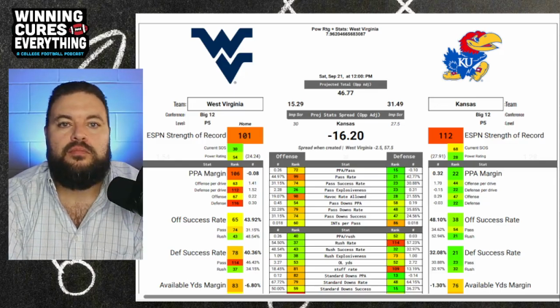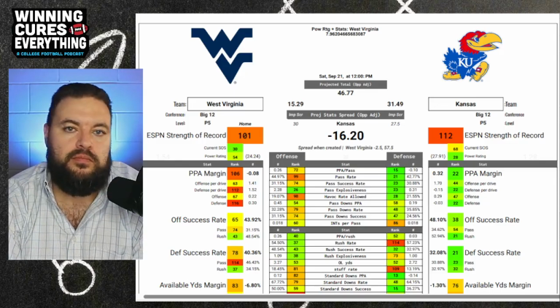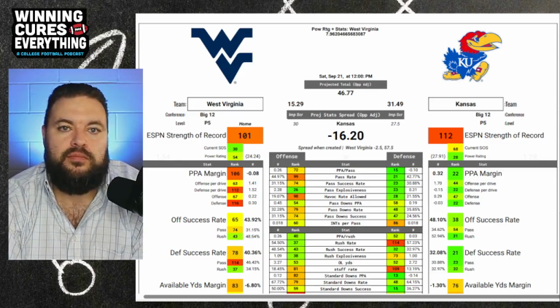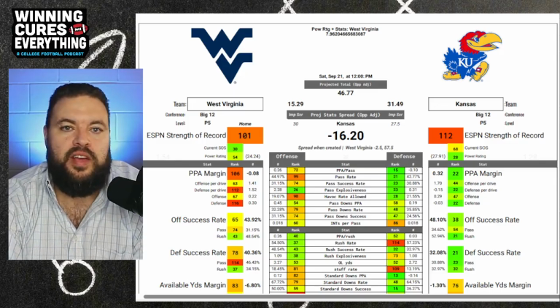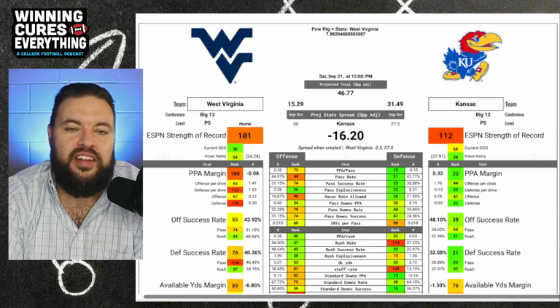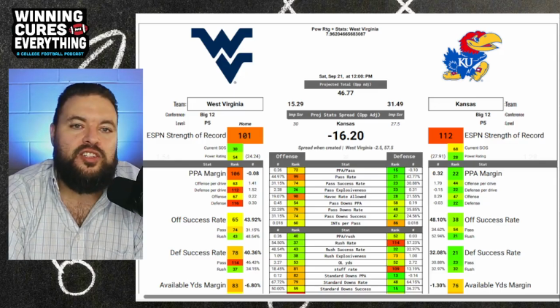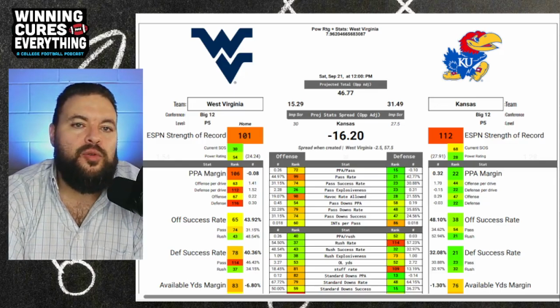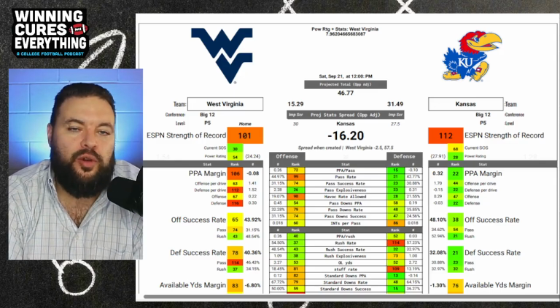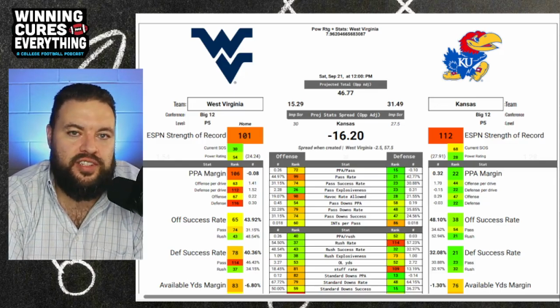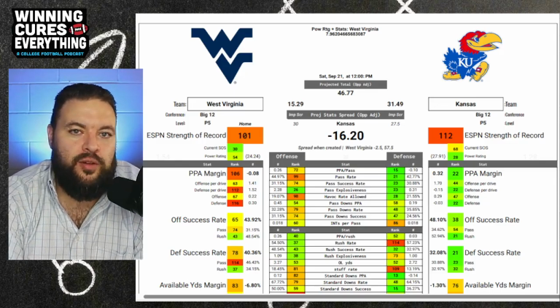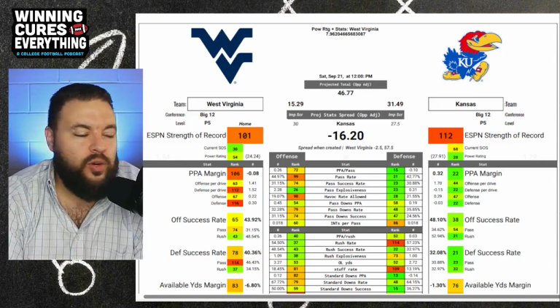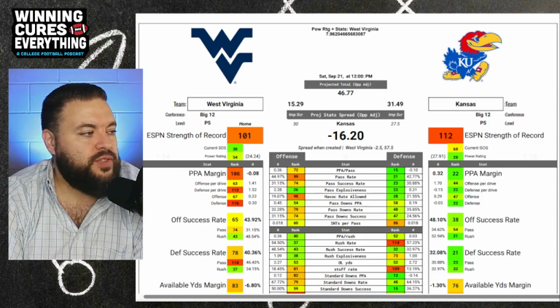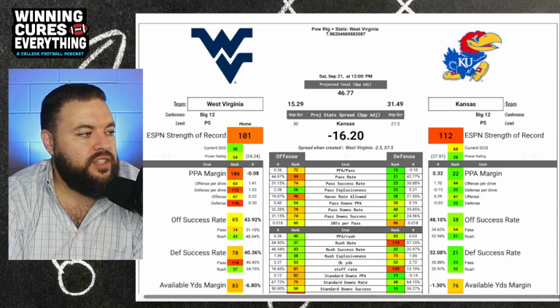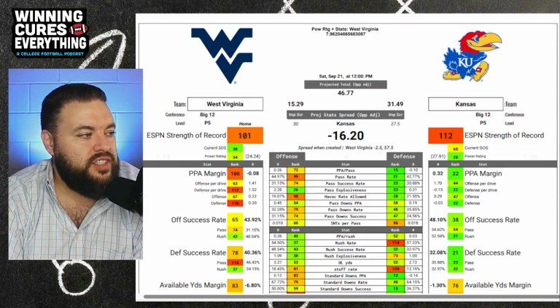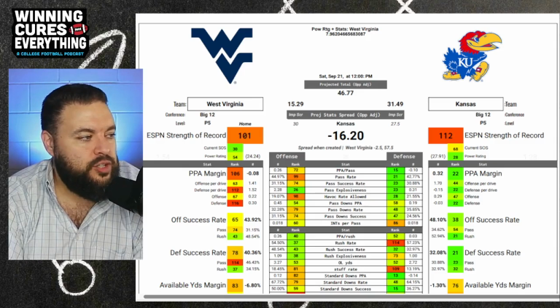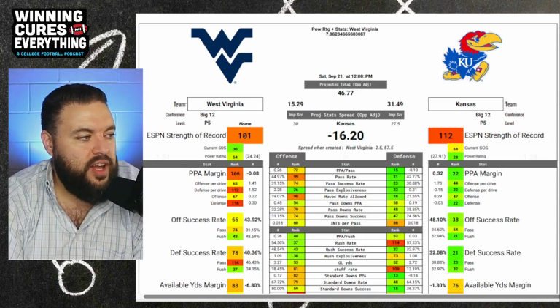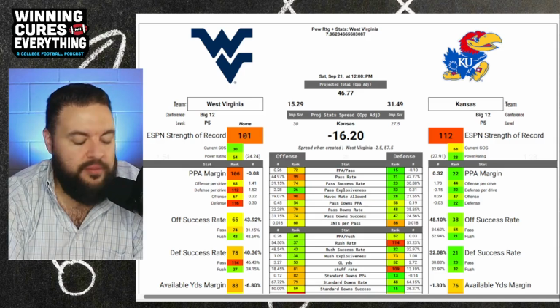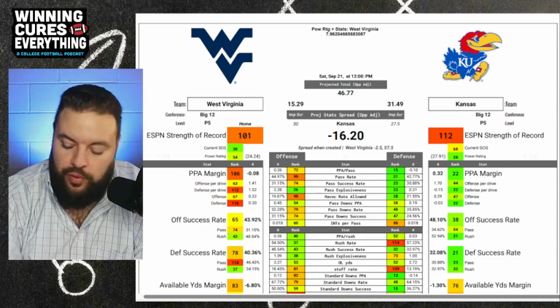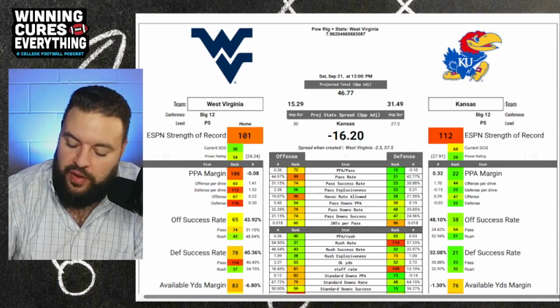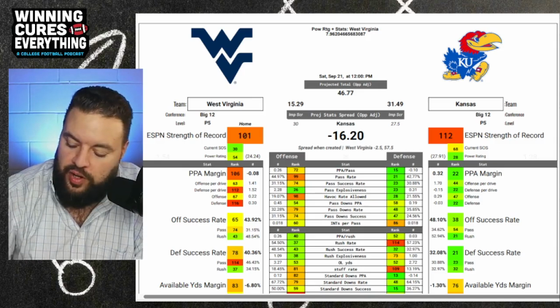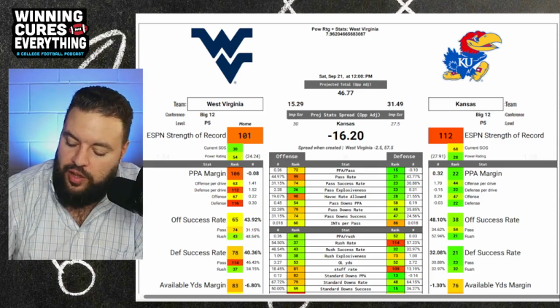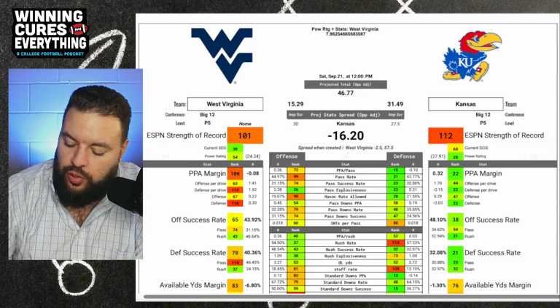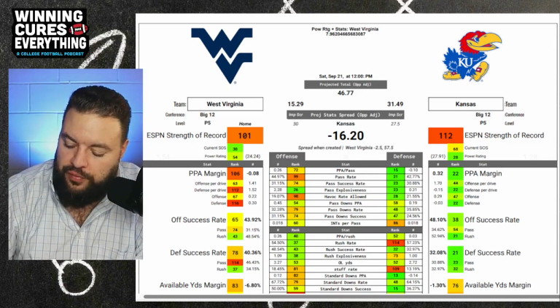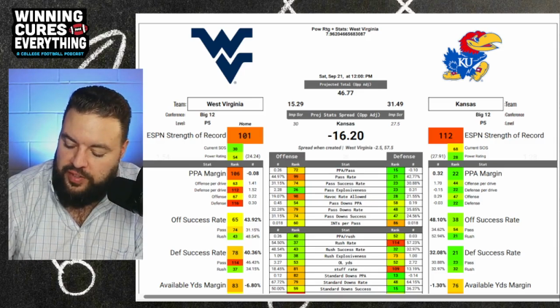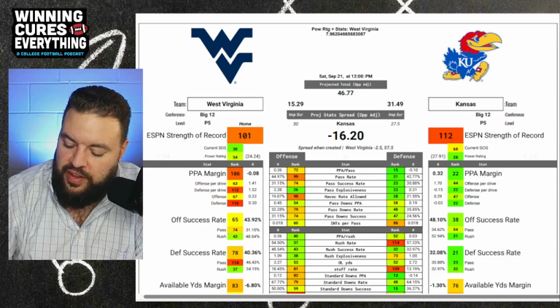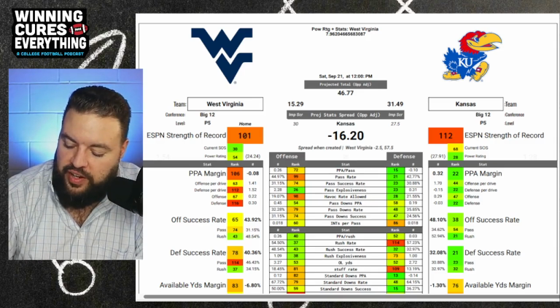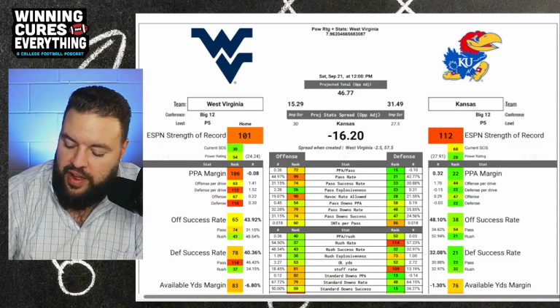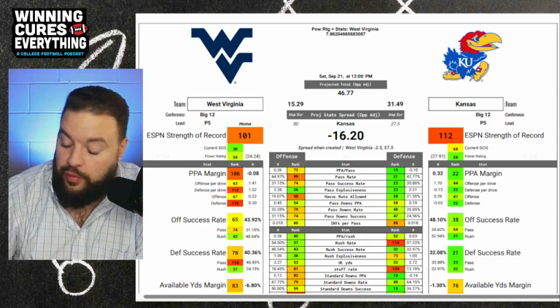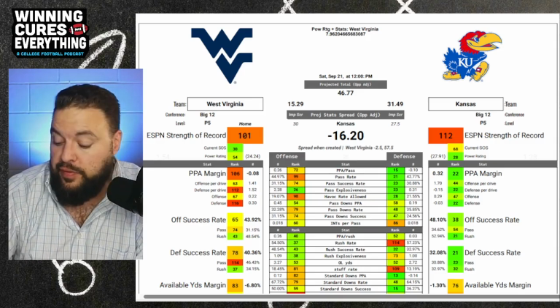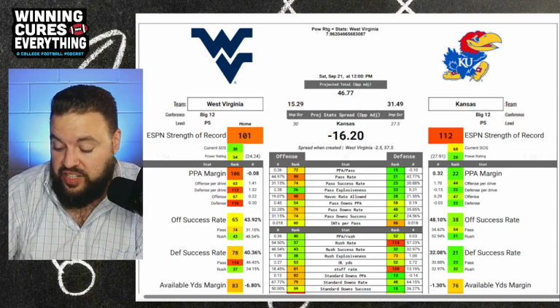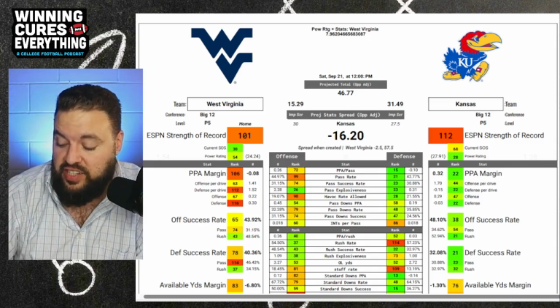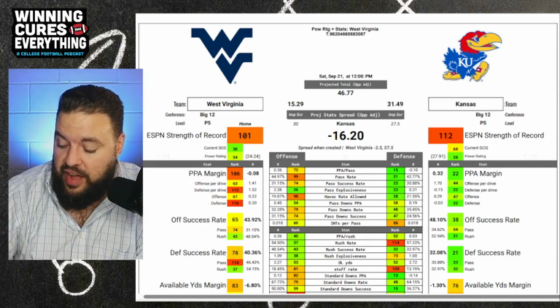Kansas heading to Morgantown. West Virginia is a two and a half point favorite, total of 57 and a half or 56 and a half.